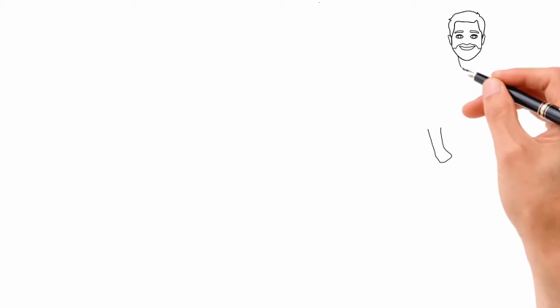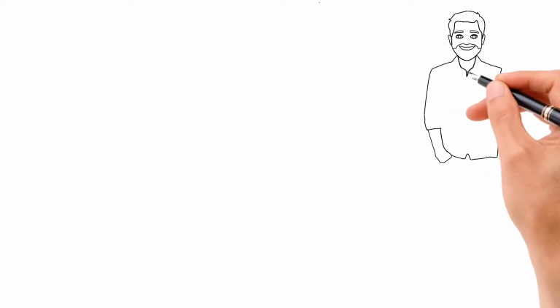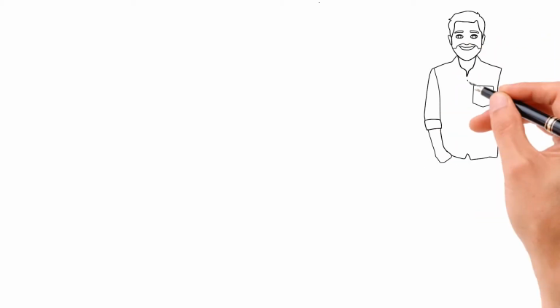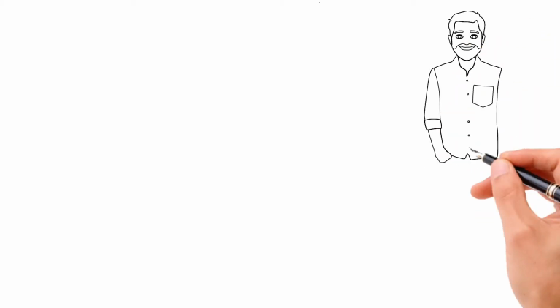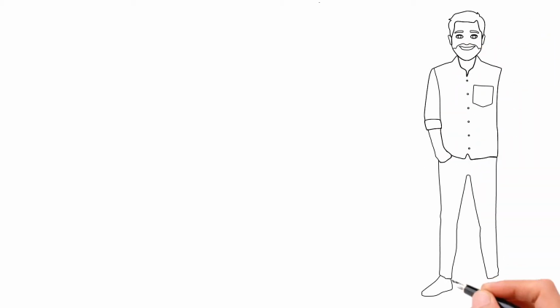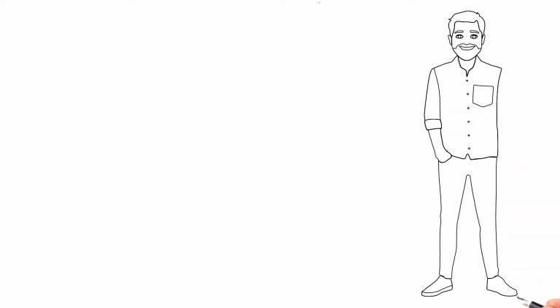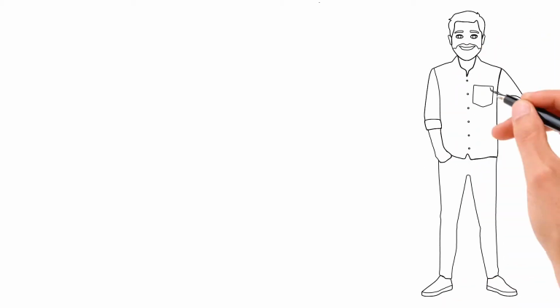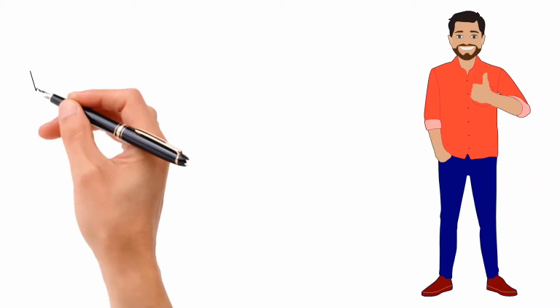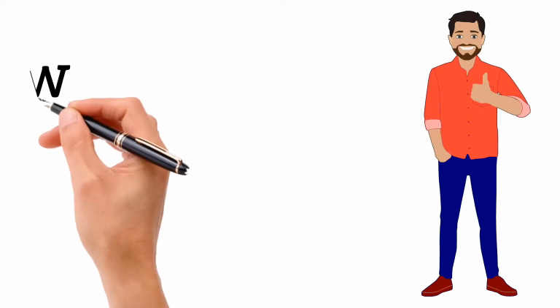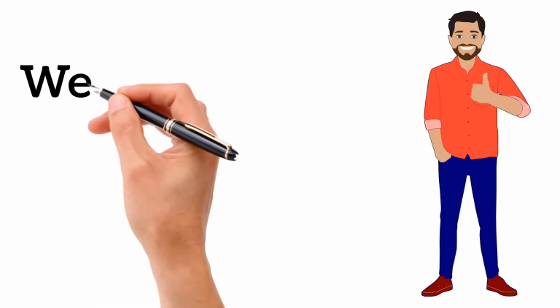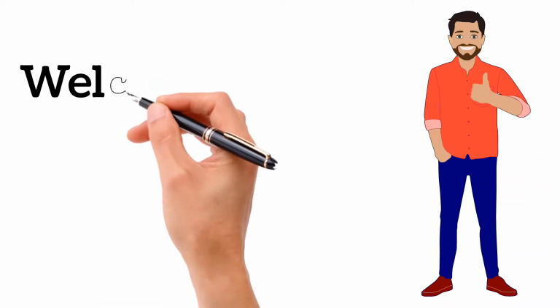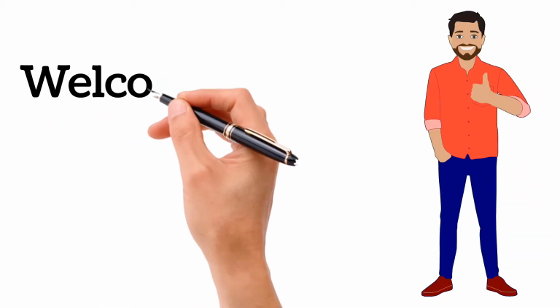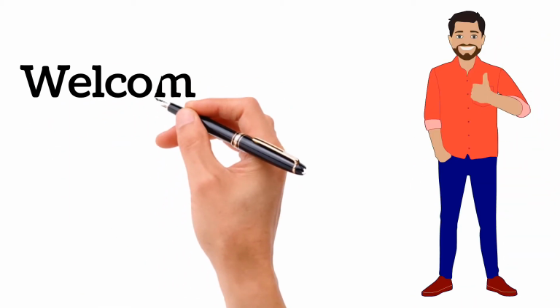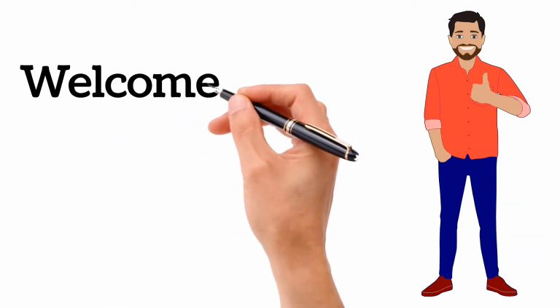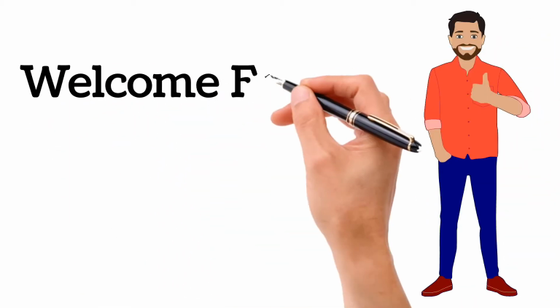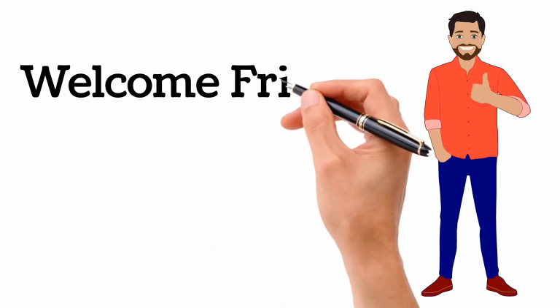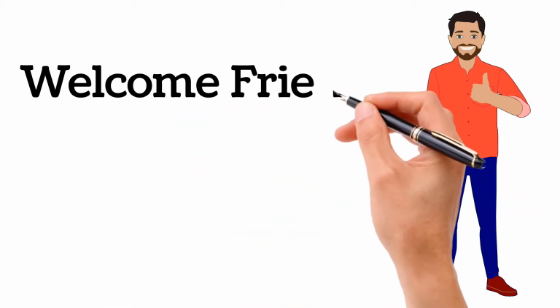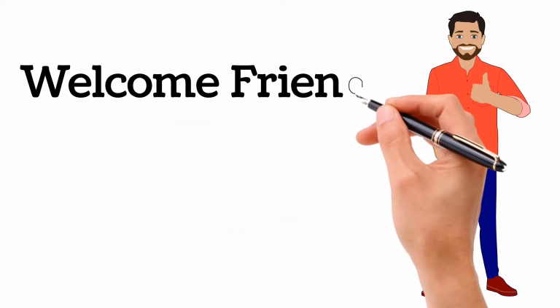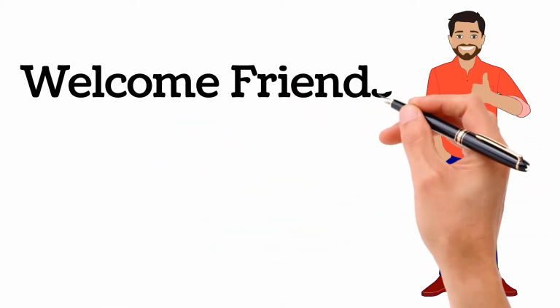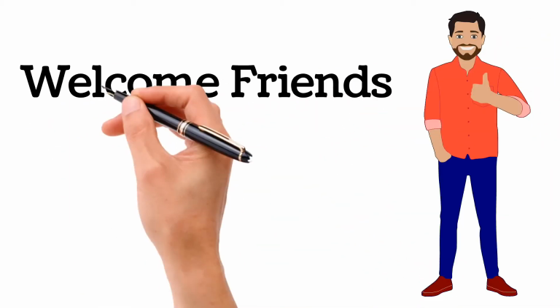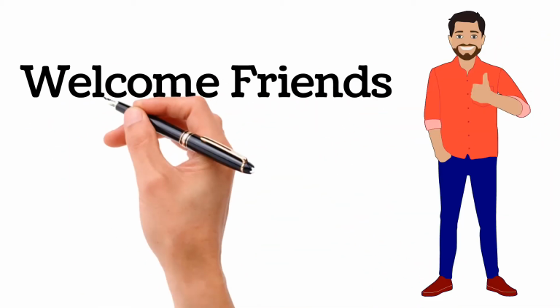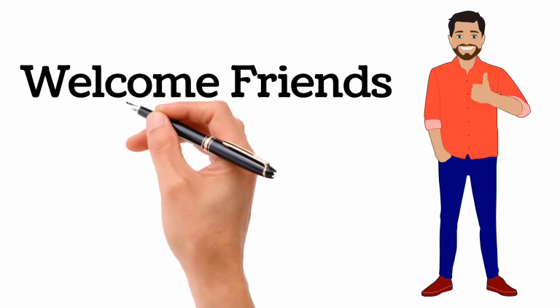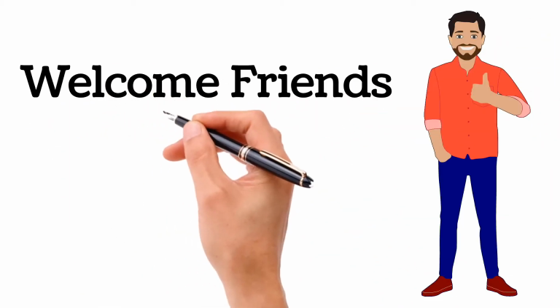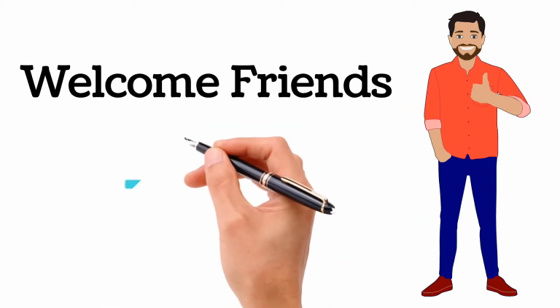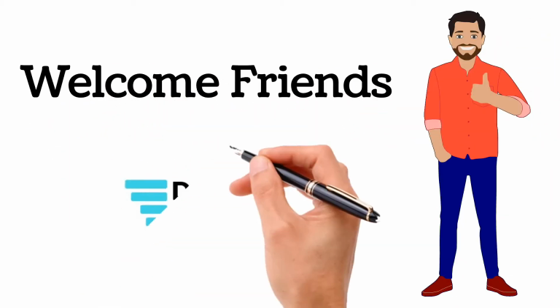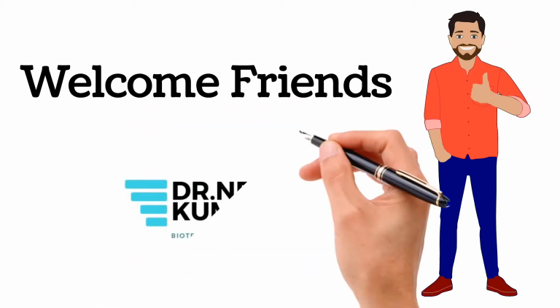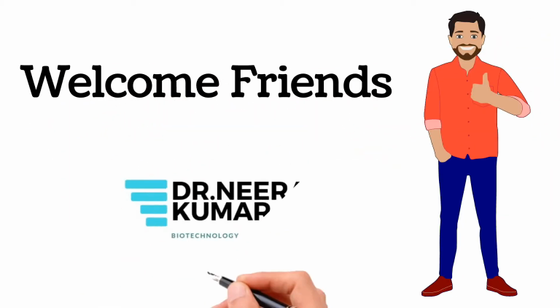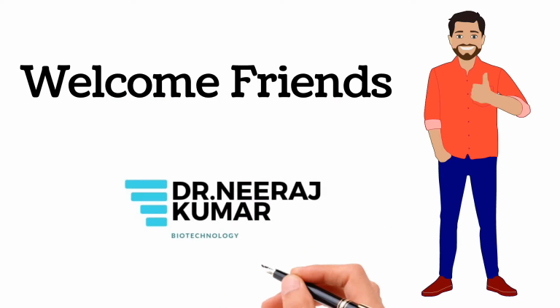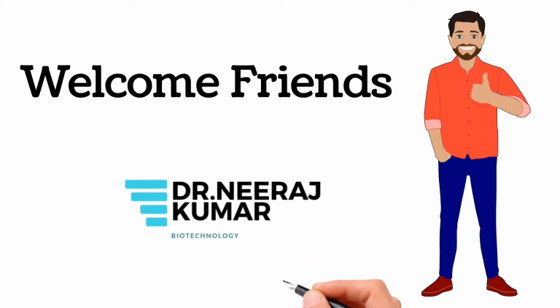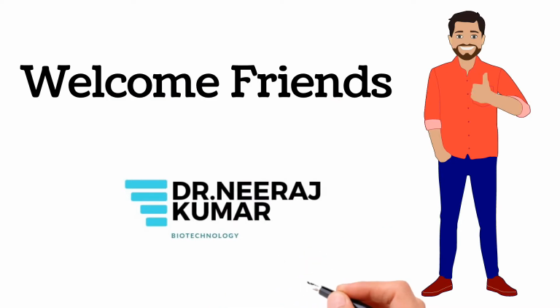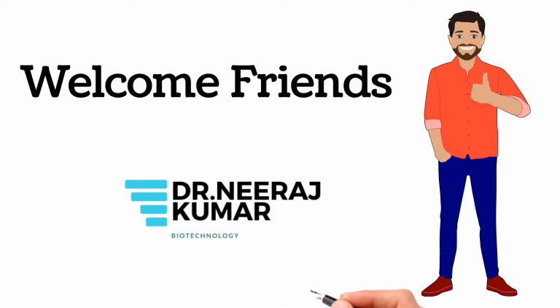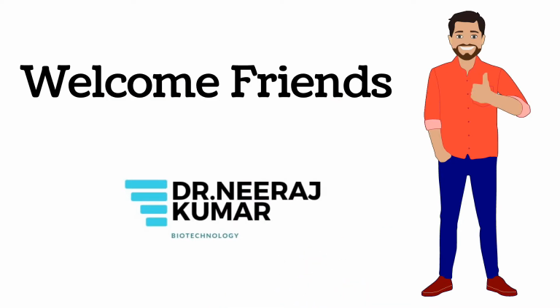Hello guys, welcome back. Without any delay, let's start the video.